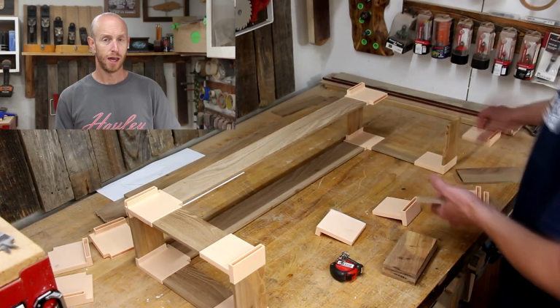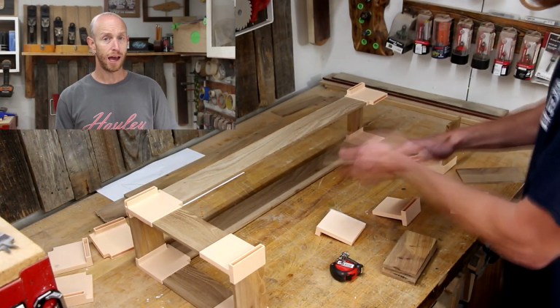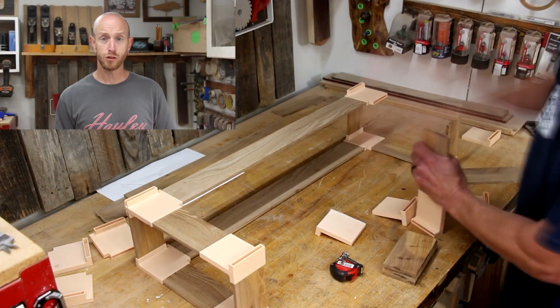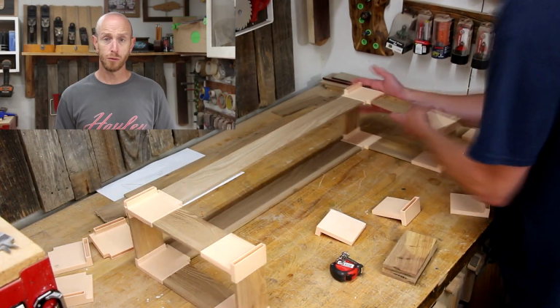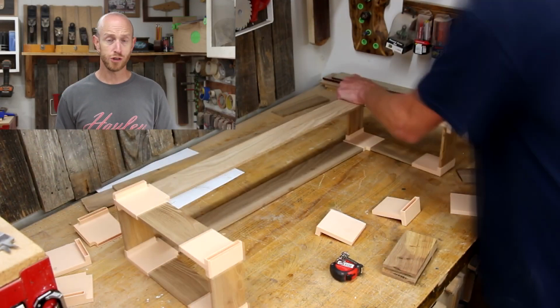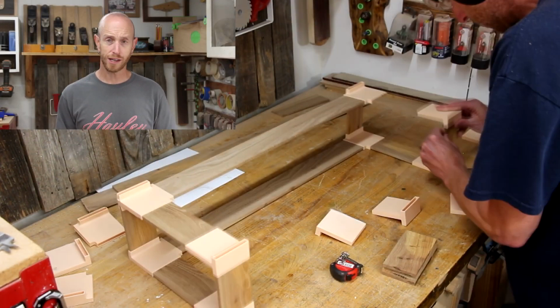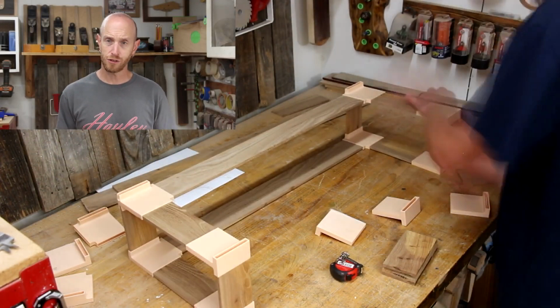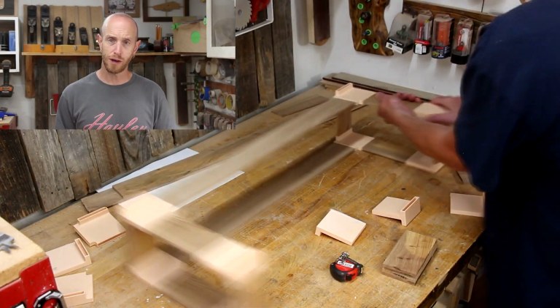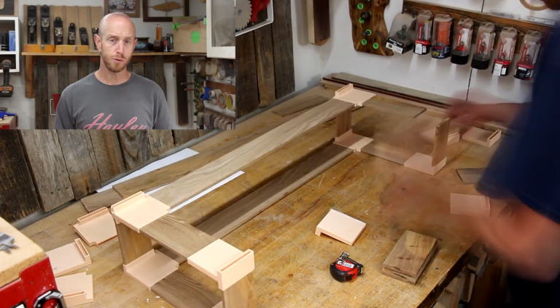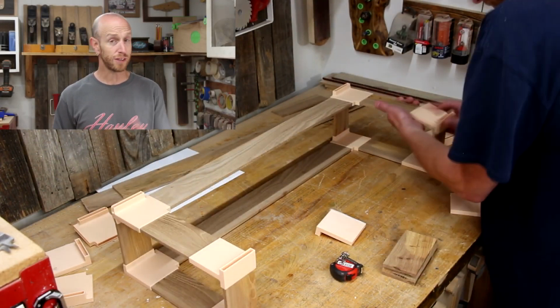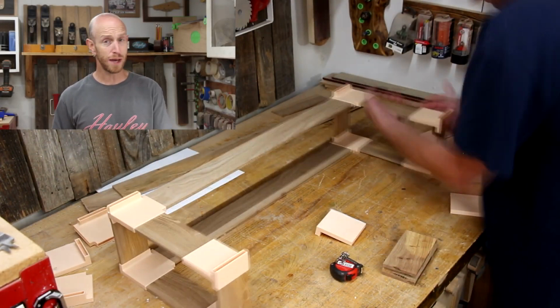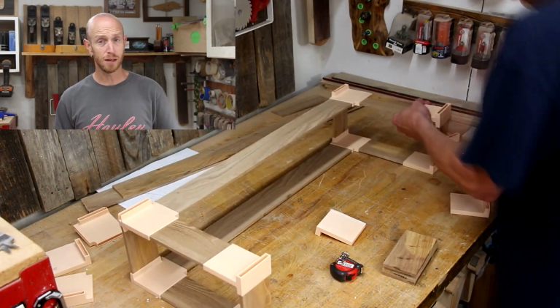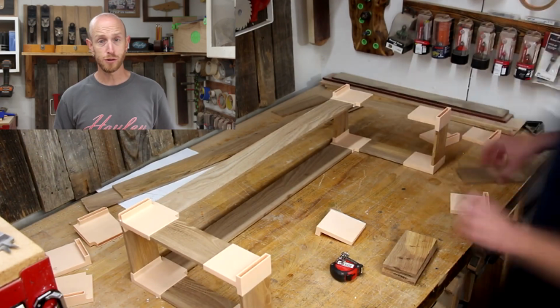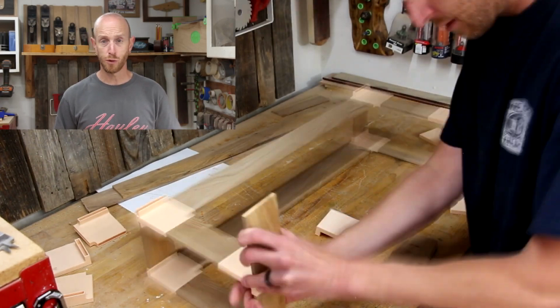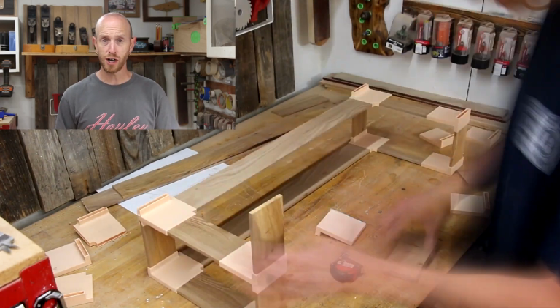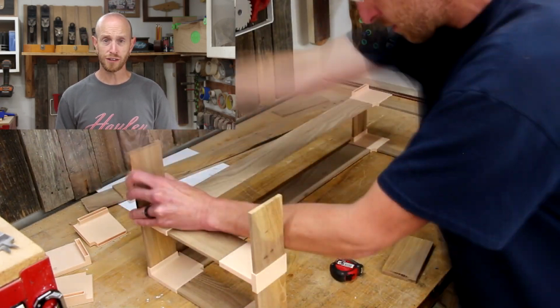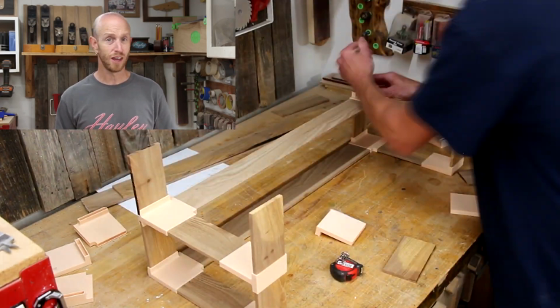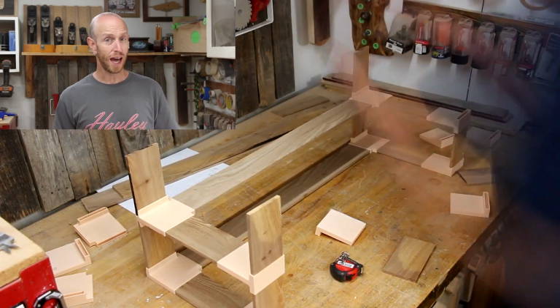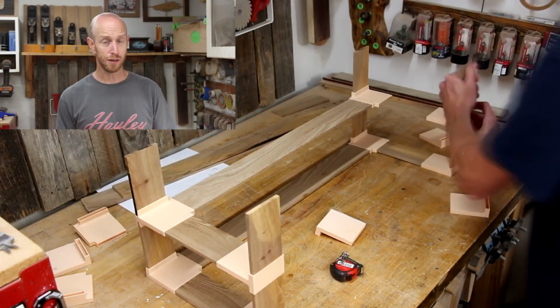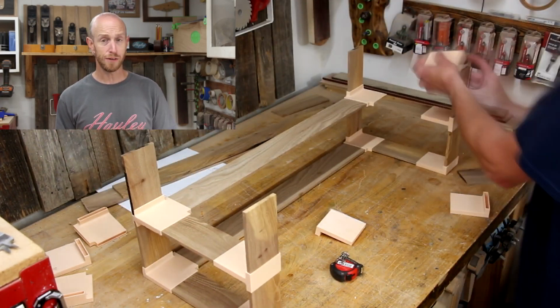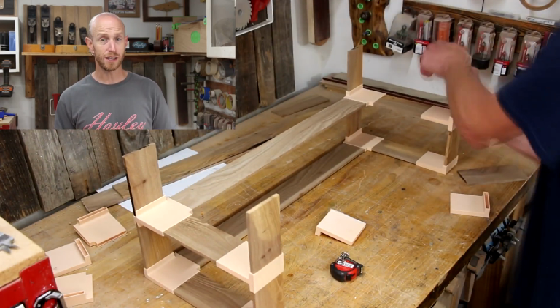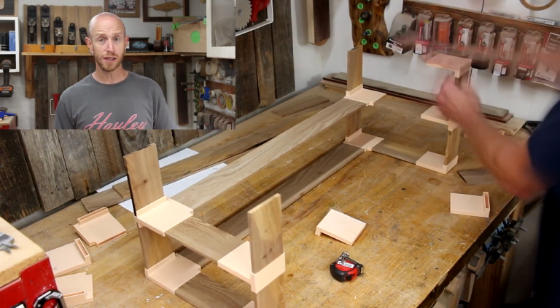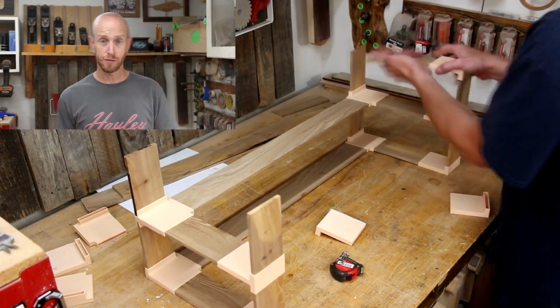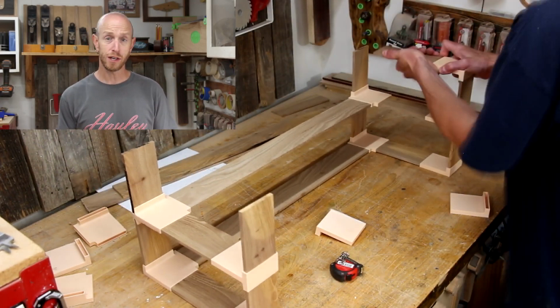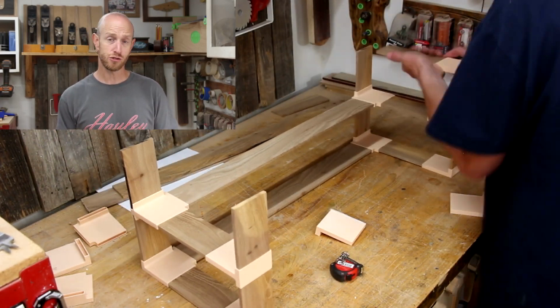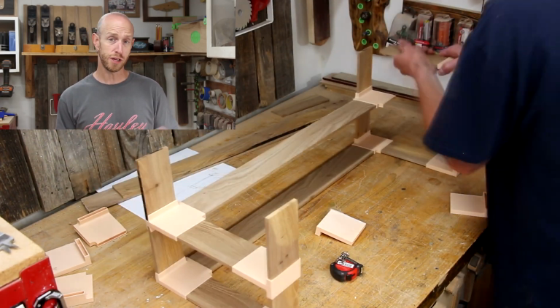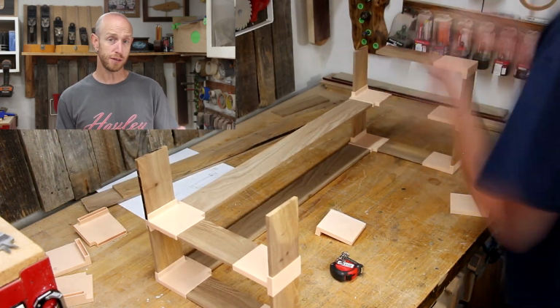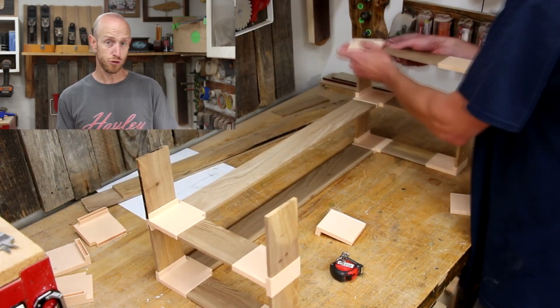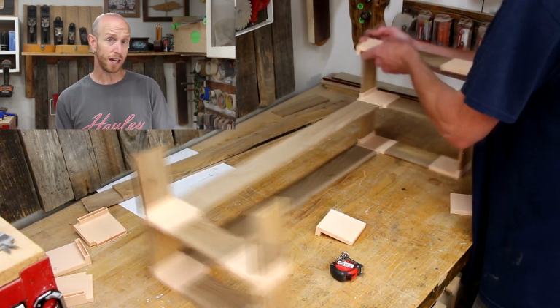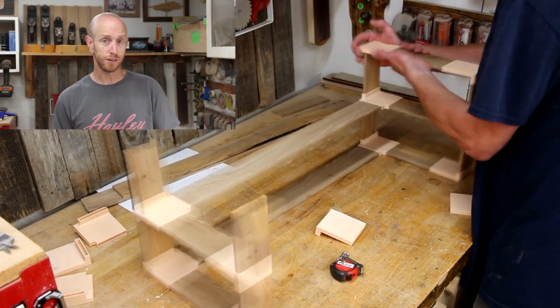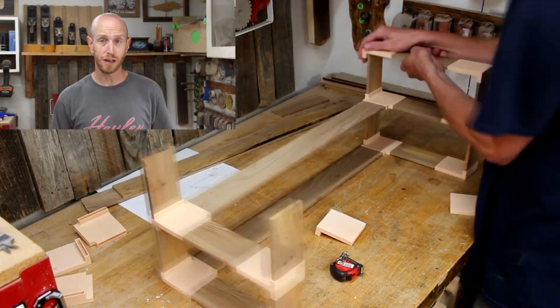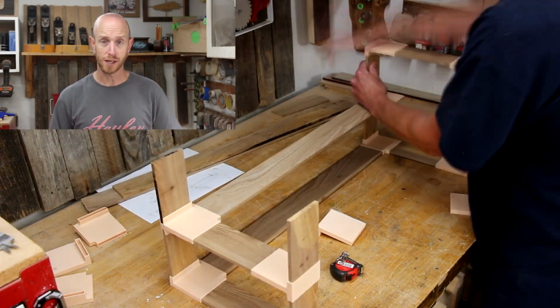After double checking some measurements and making a bunch more cuts, I can finally finish the trial assembly.